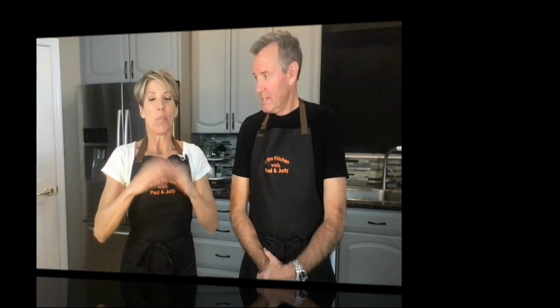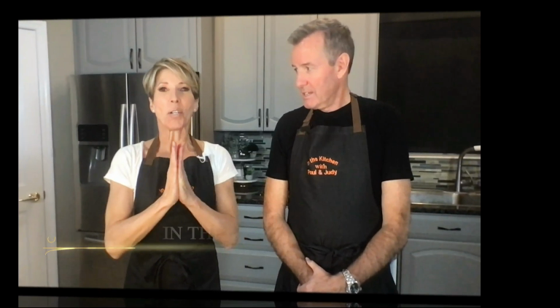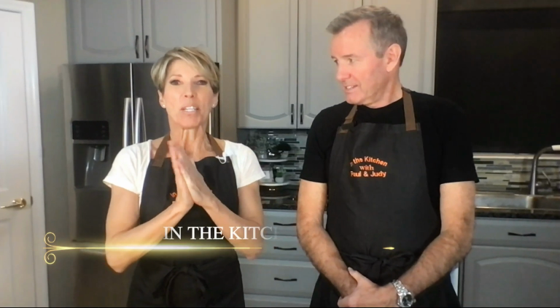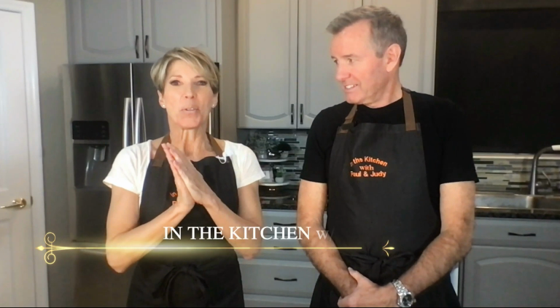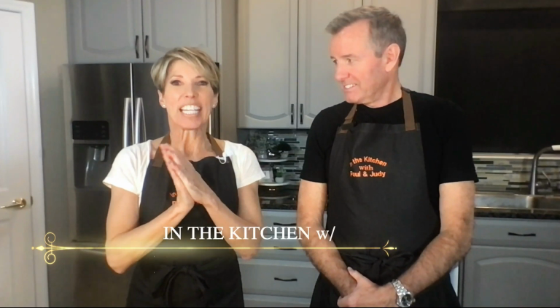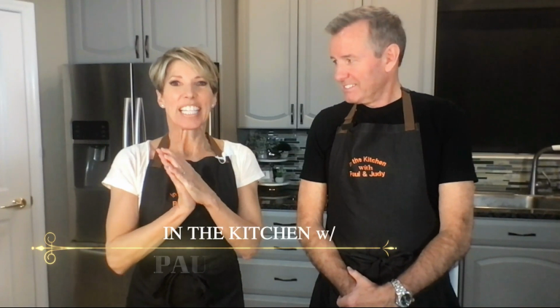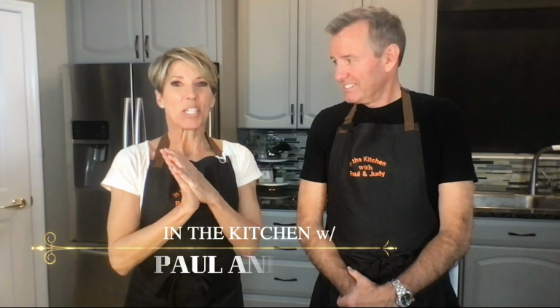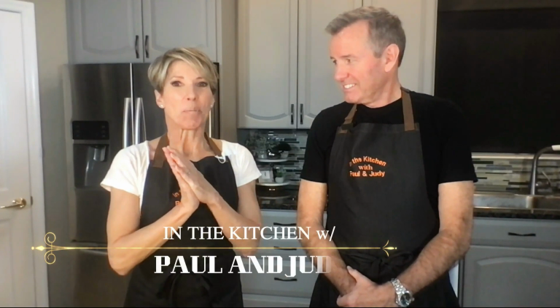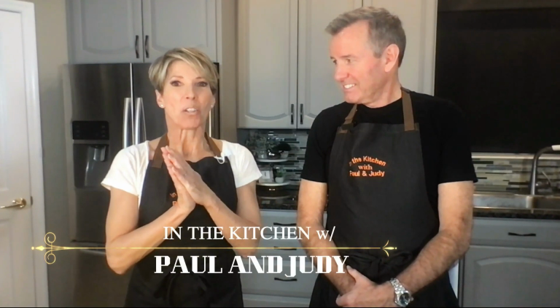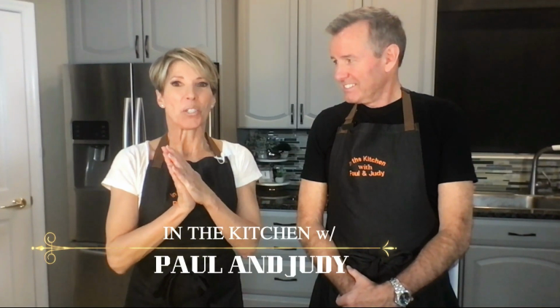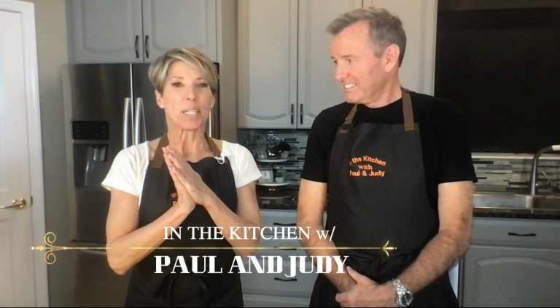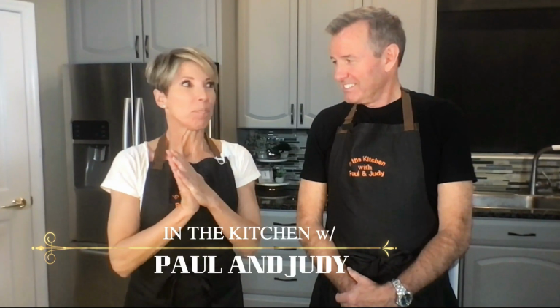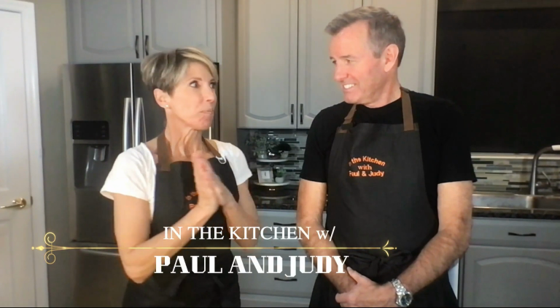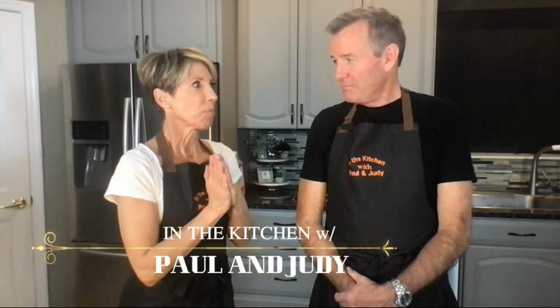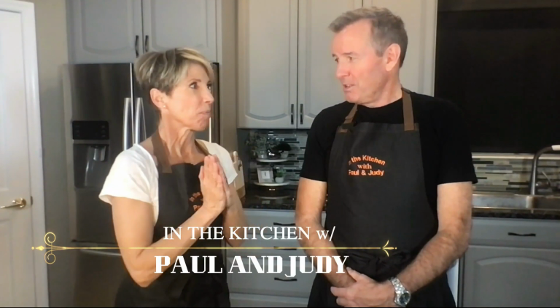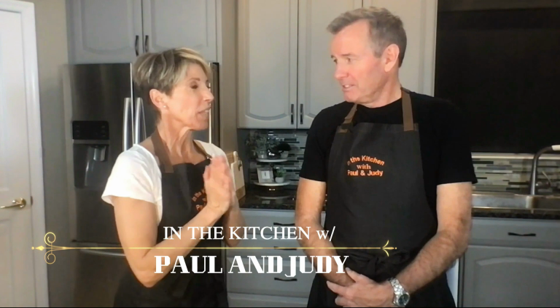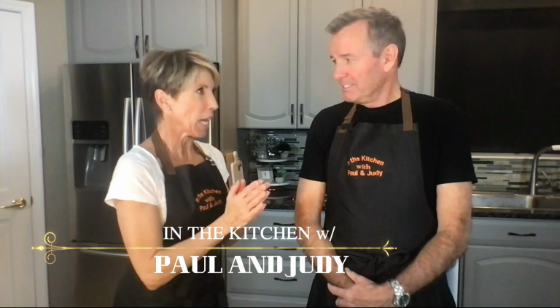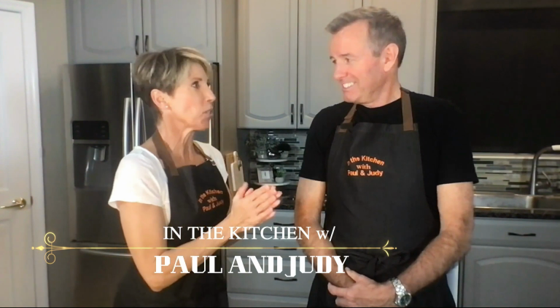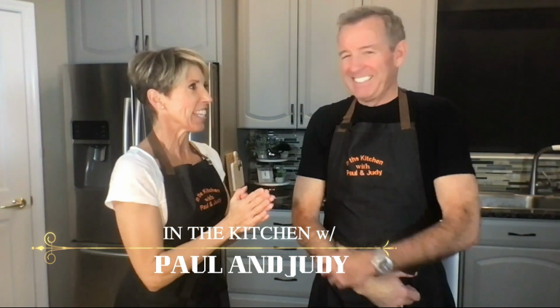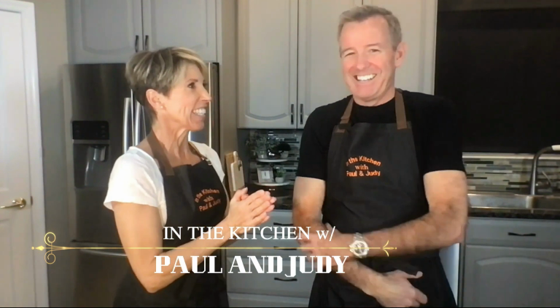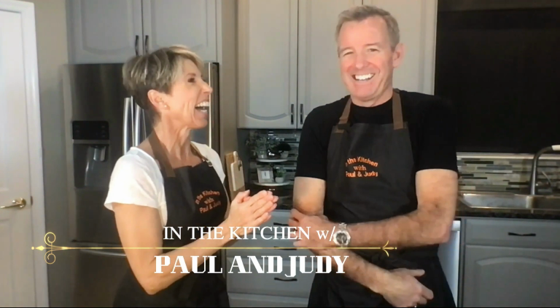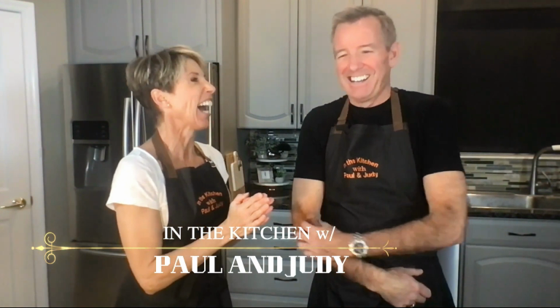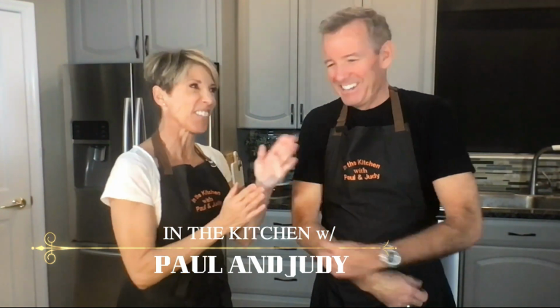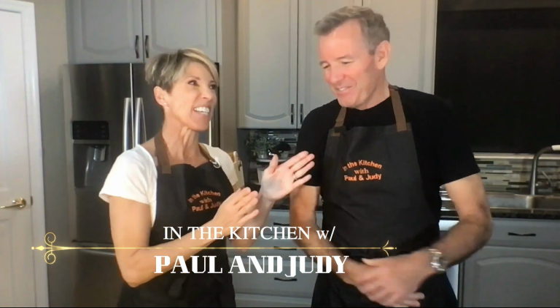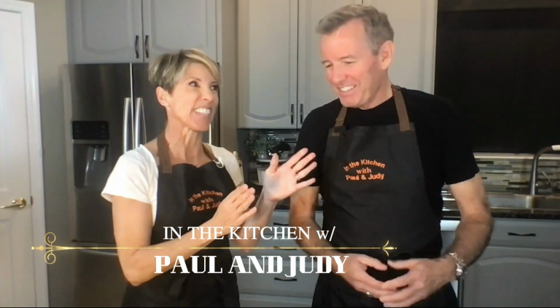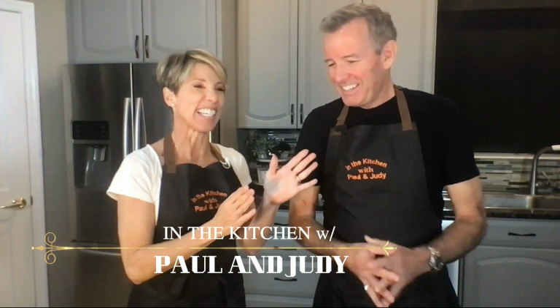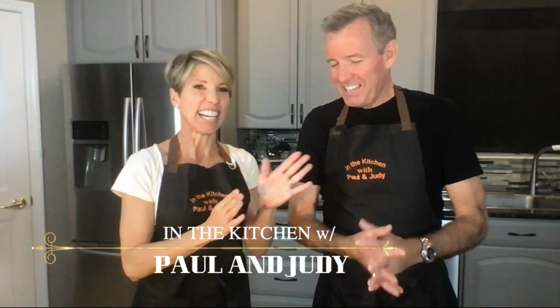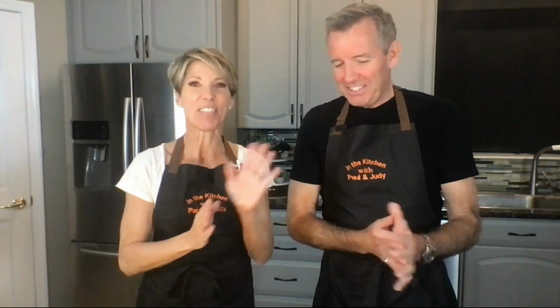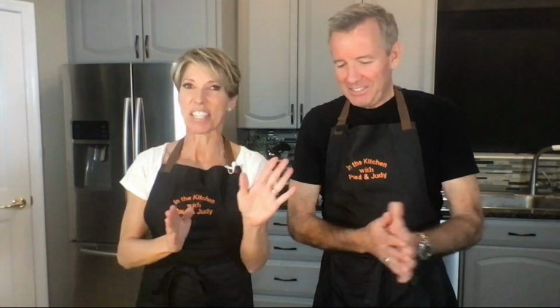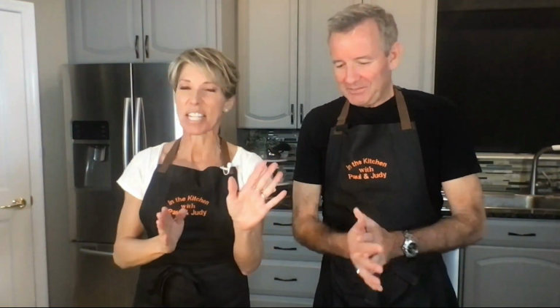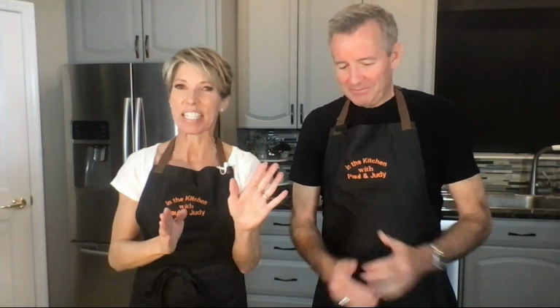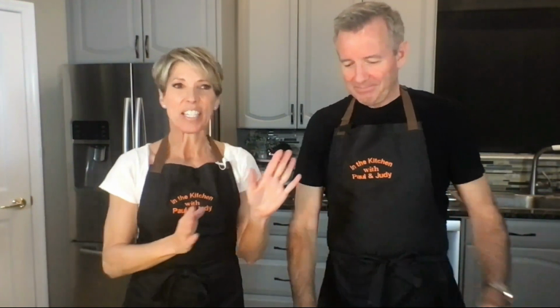Welcome into In the Kitchen with Paul and Judy. I'm Paul. And I'm Judy.